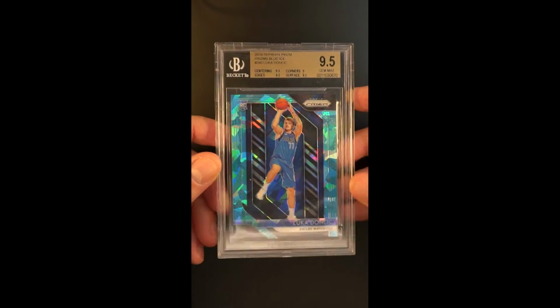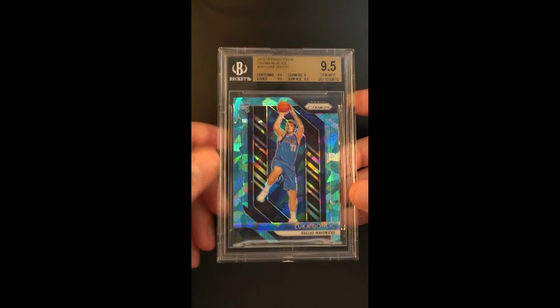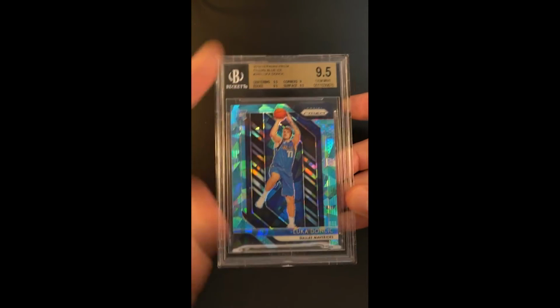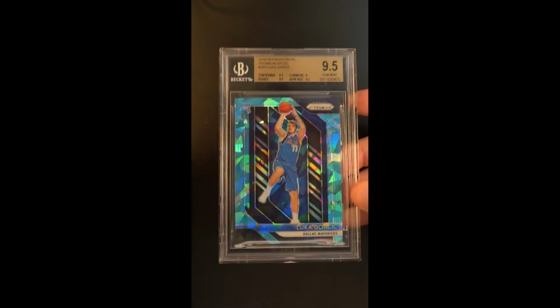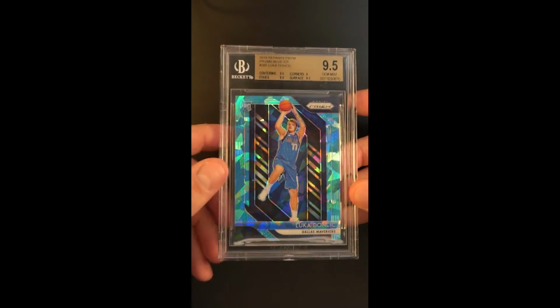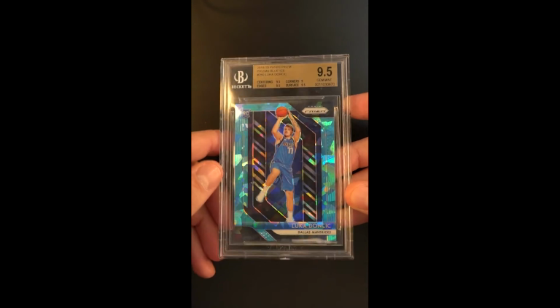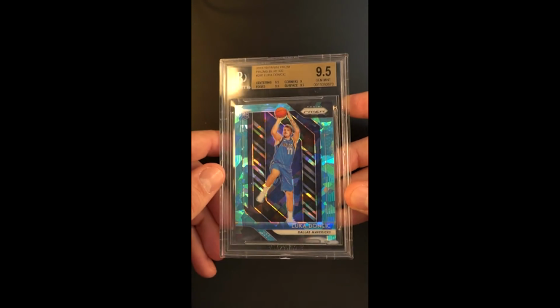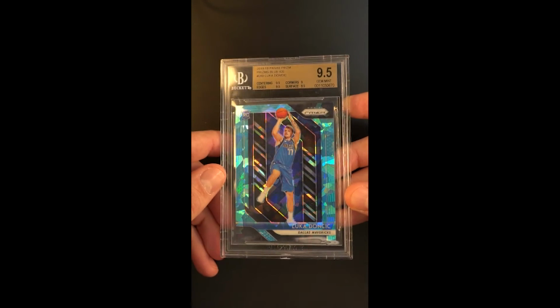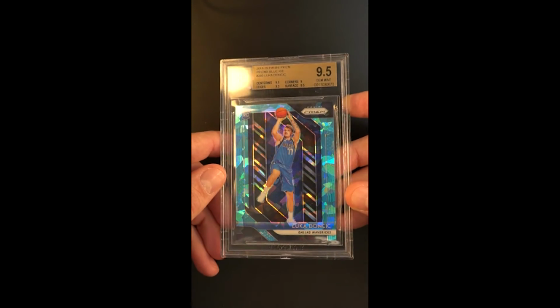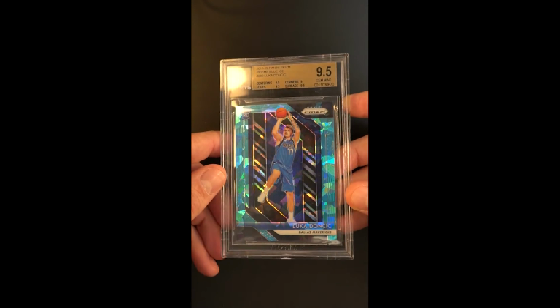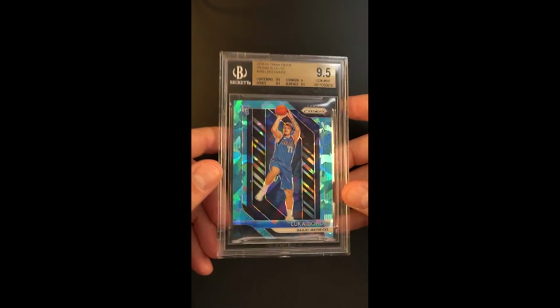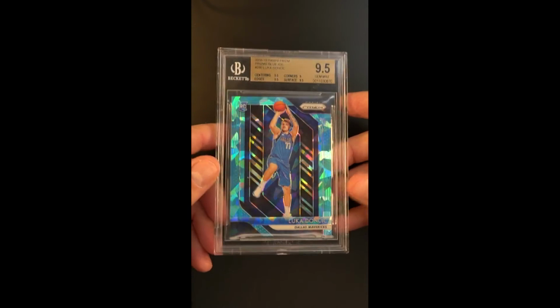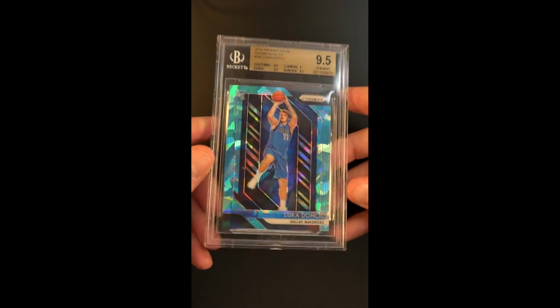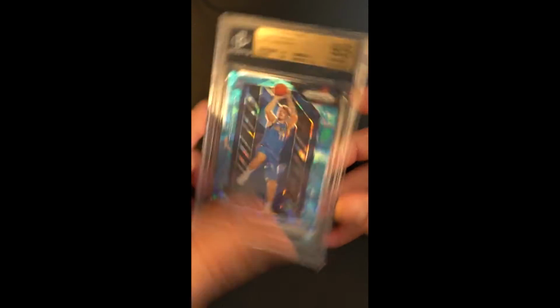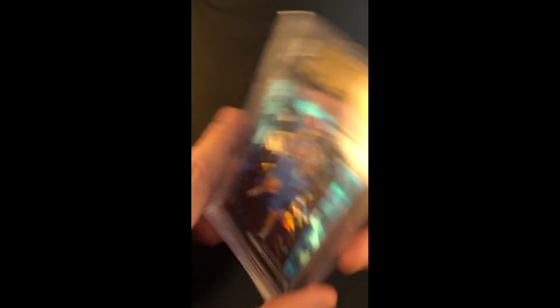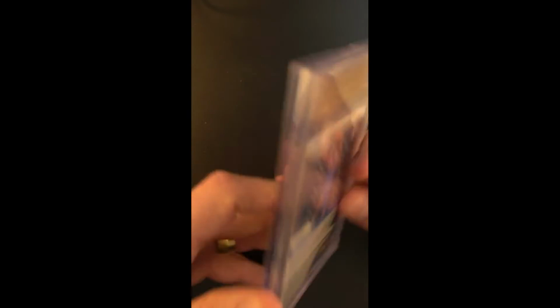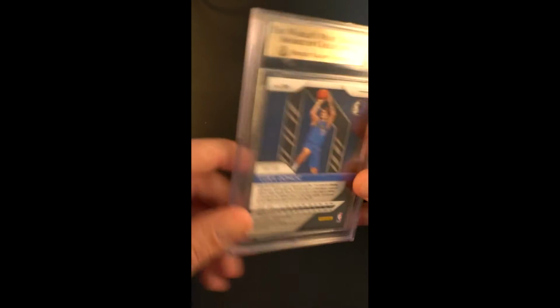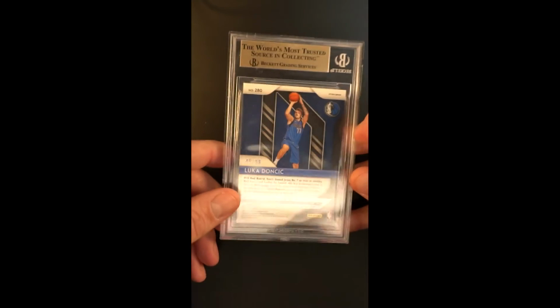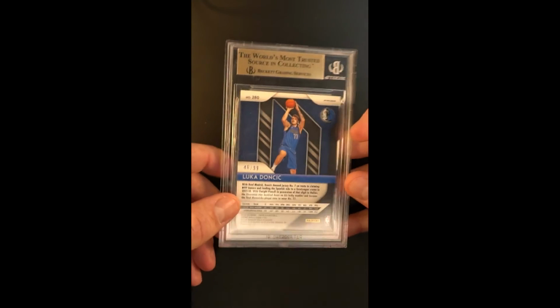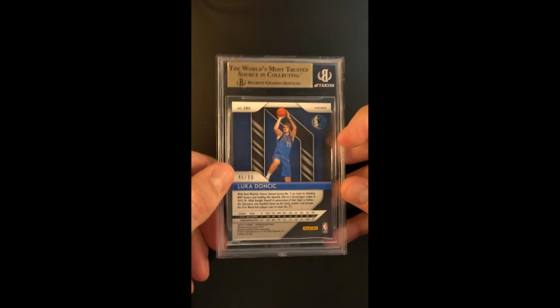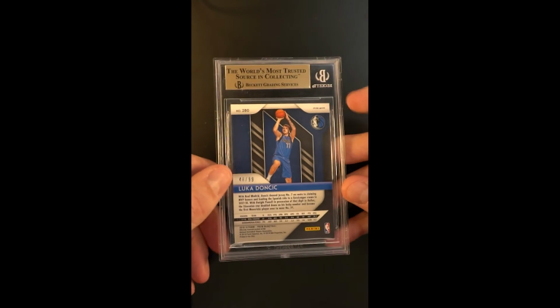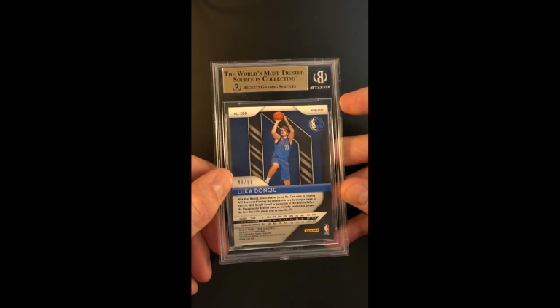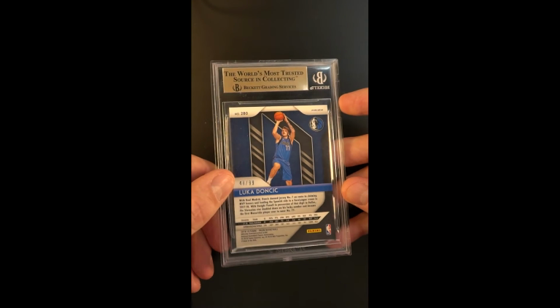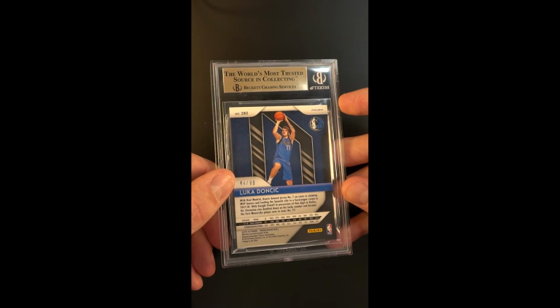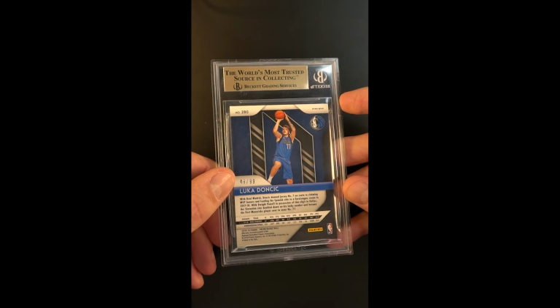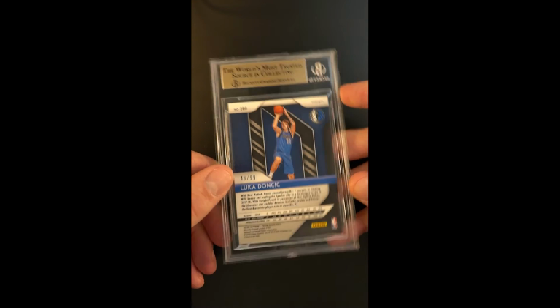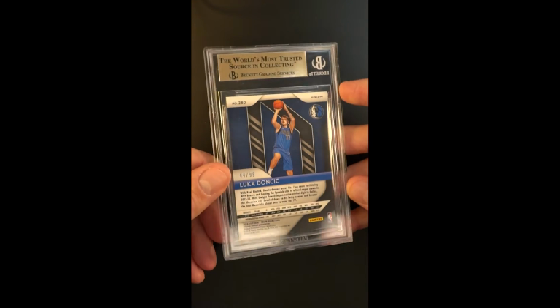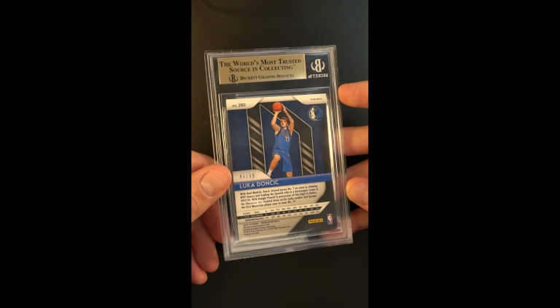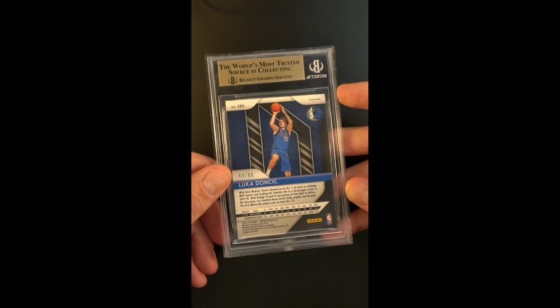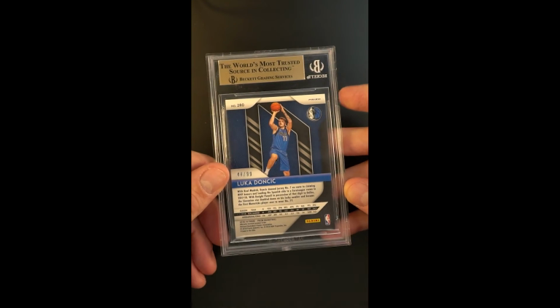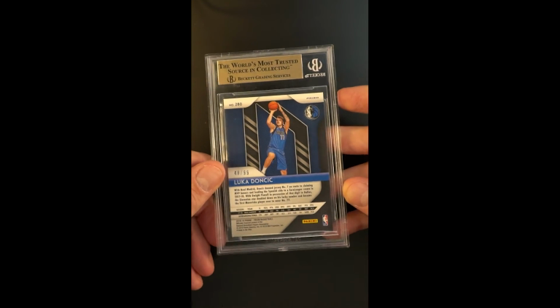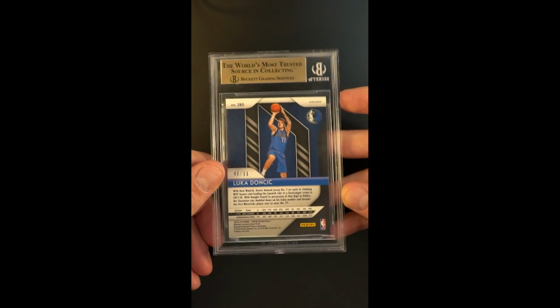This particular example is awarded a 9.5 designation, making it all the more lofty. They only made 99 of these — this one is 48 of 99.